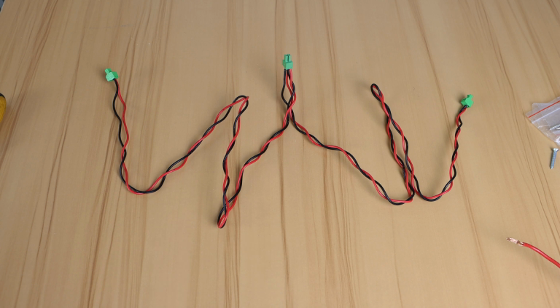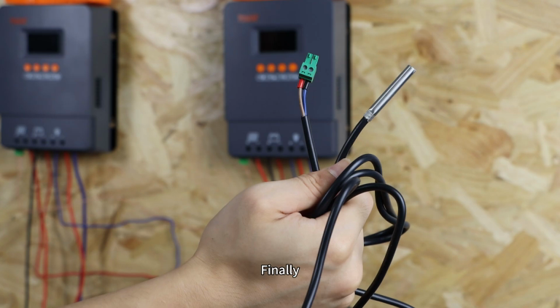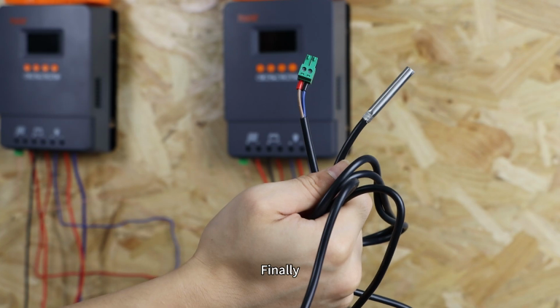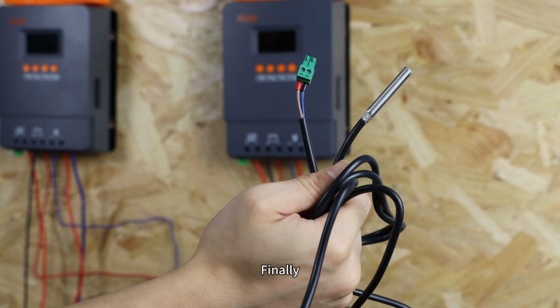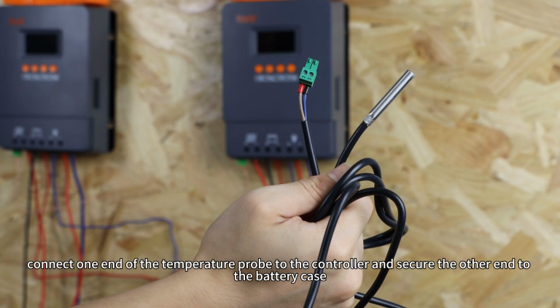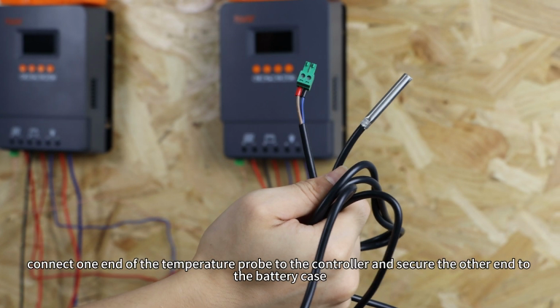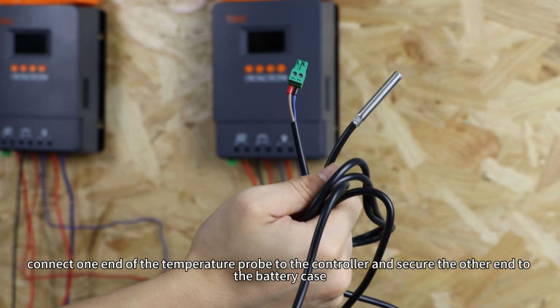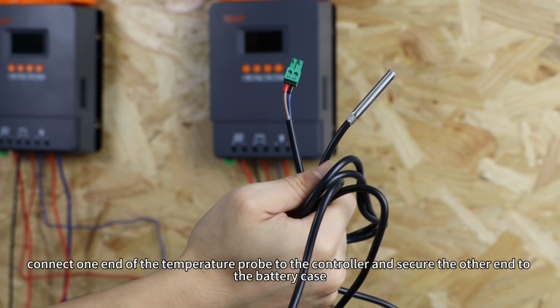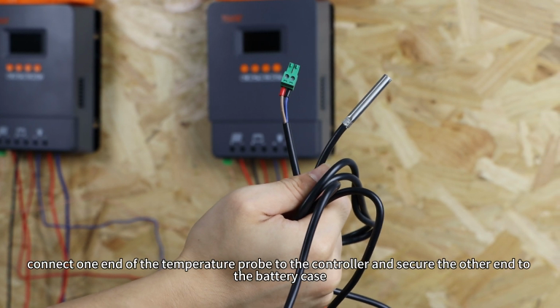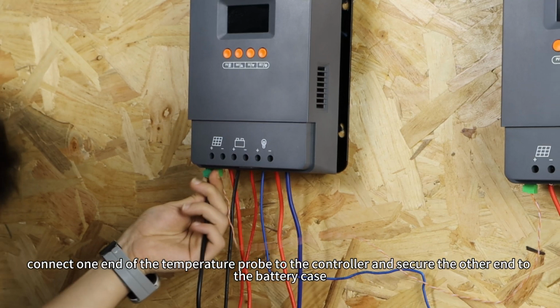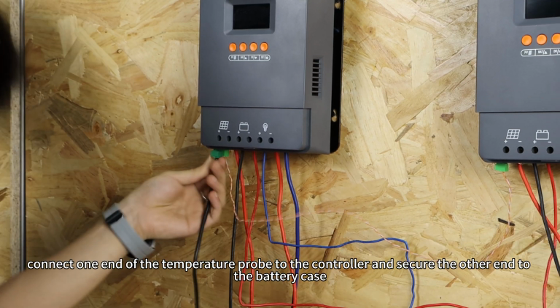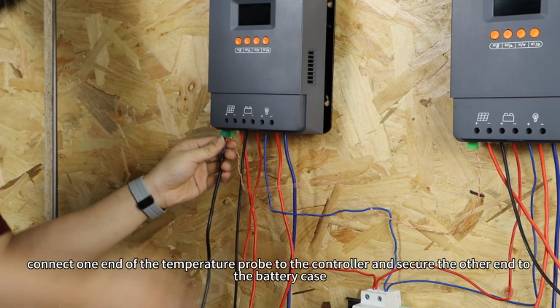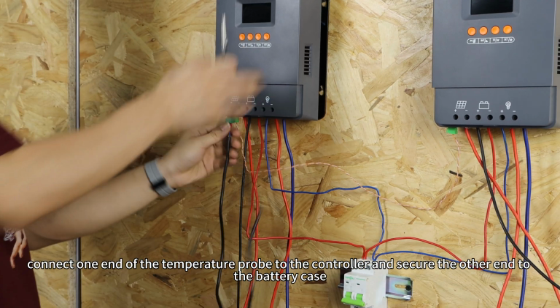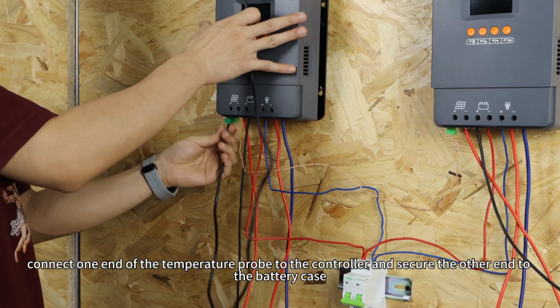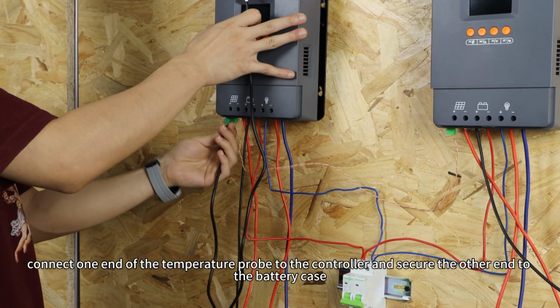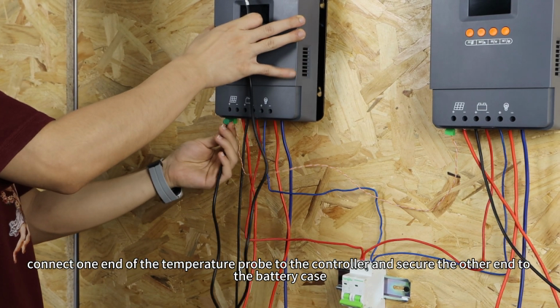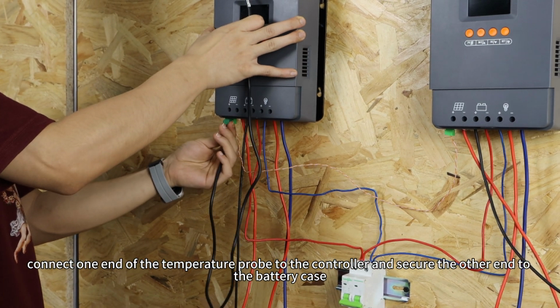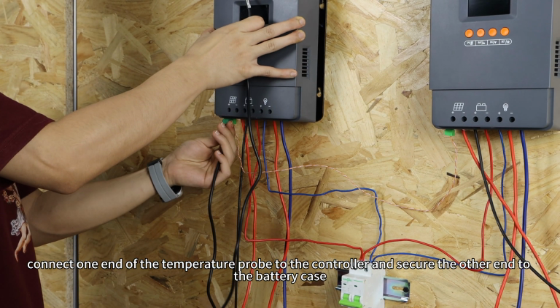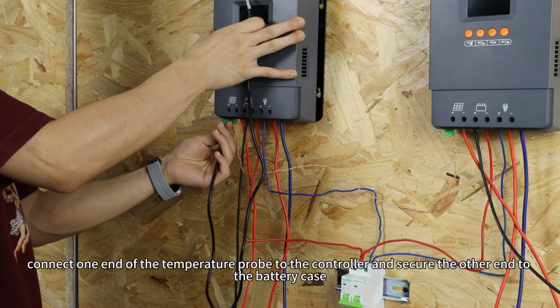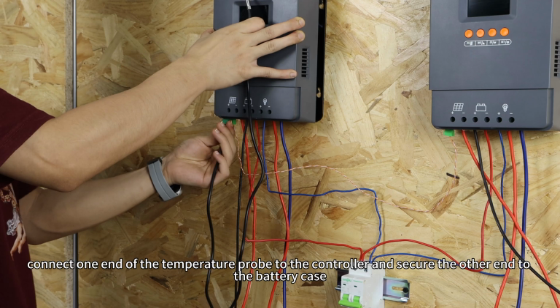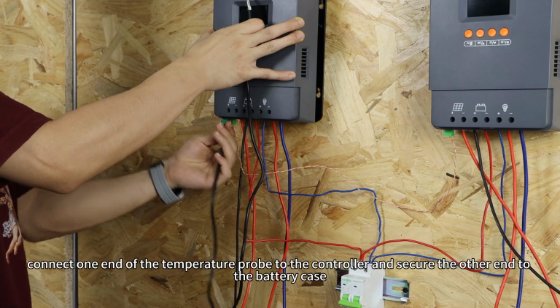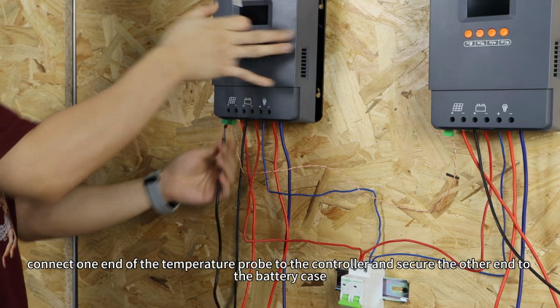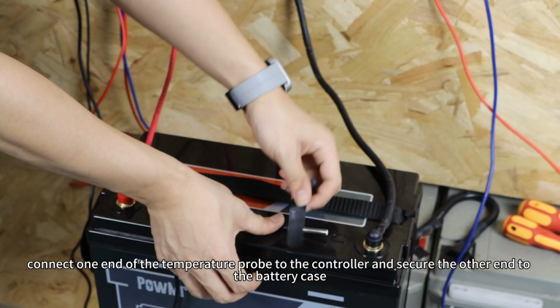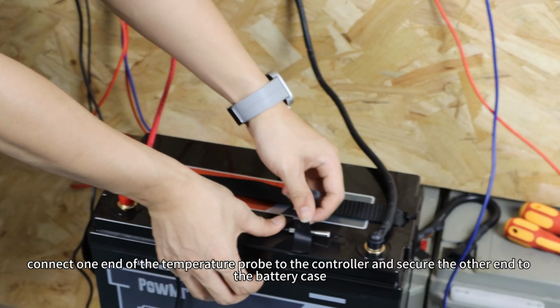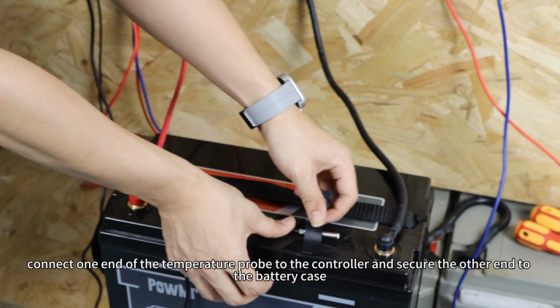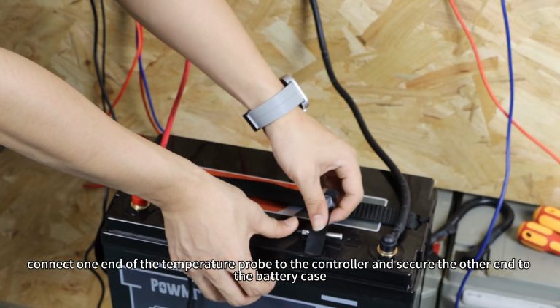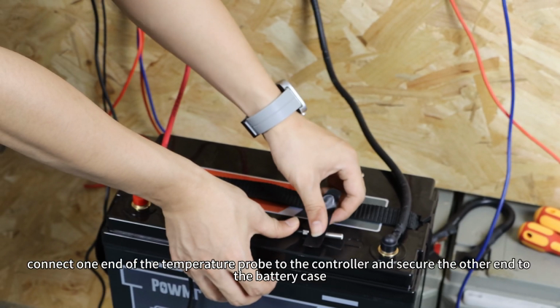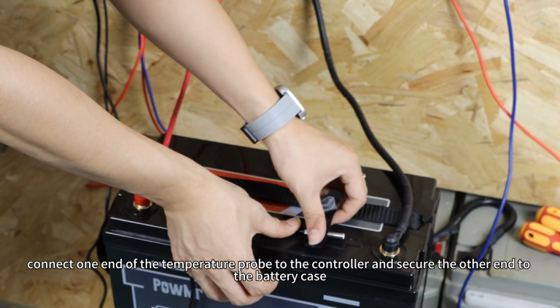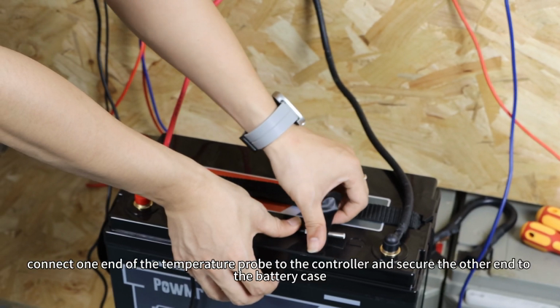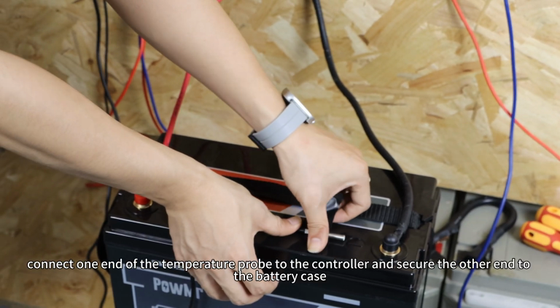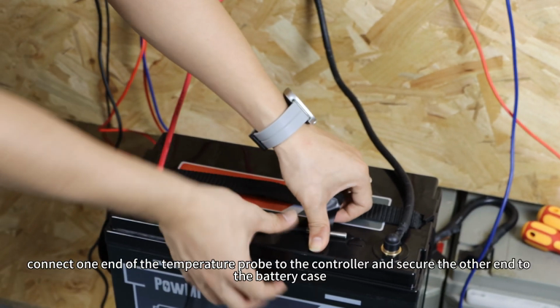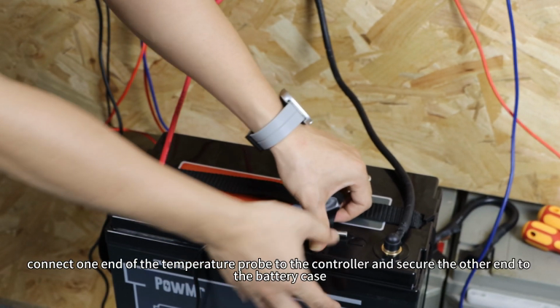Finally, connect one end of the temperature probe to the controller and secure the other end to the battery case.